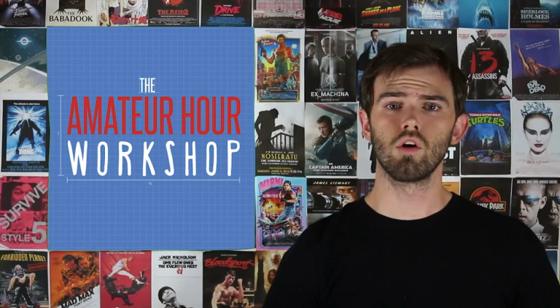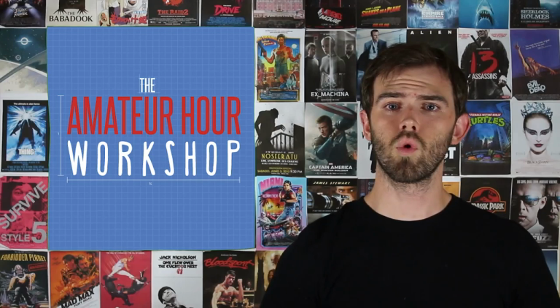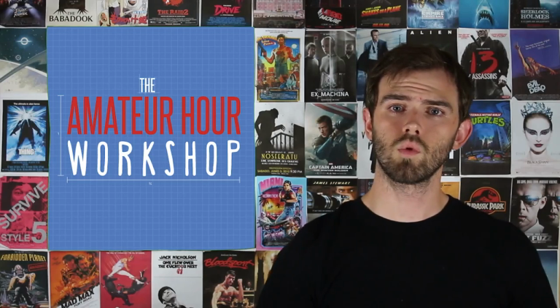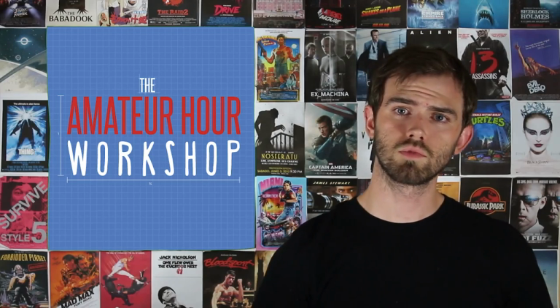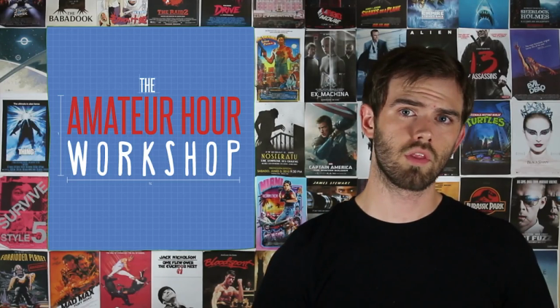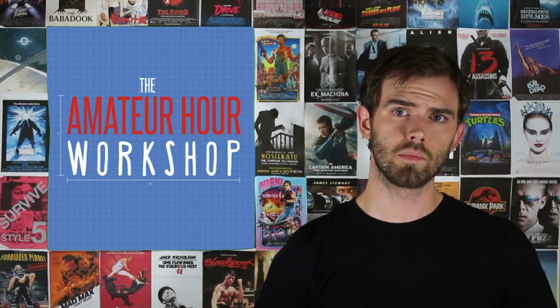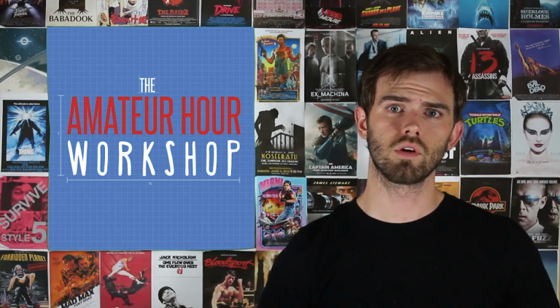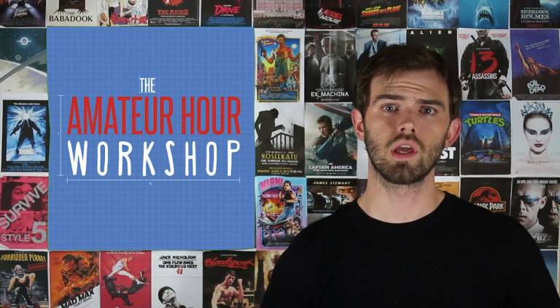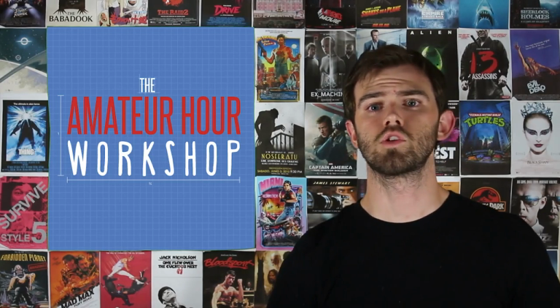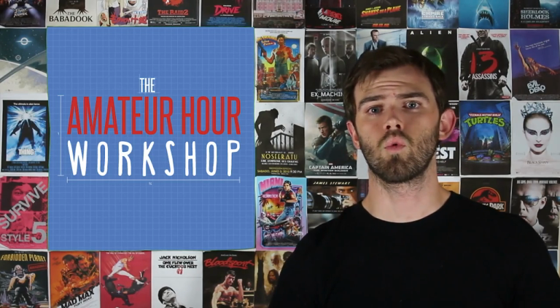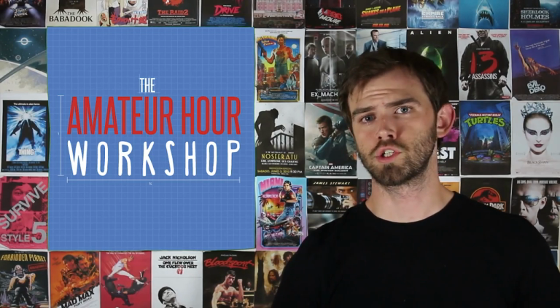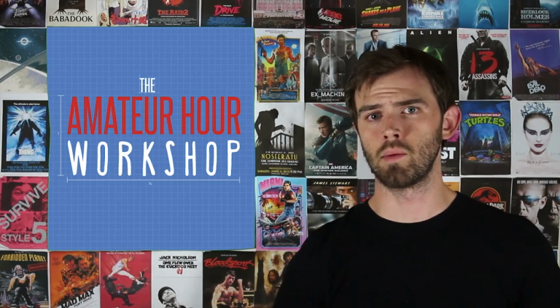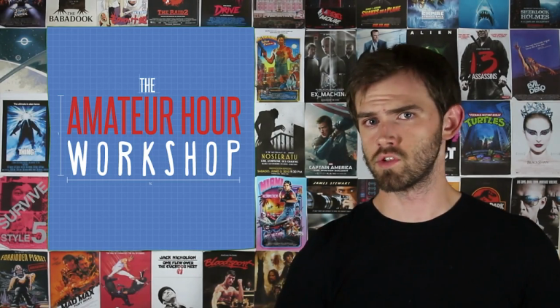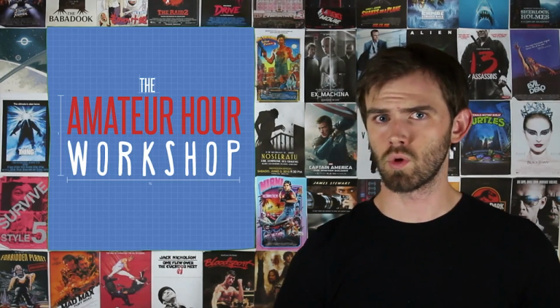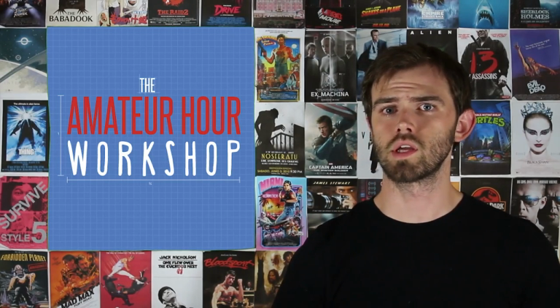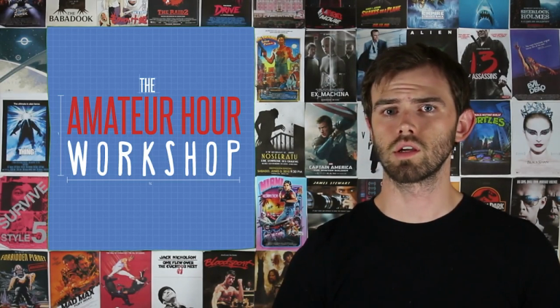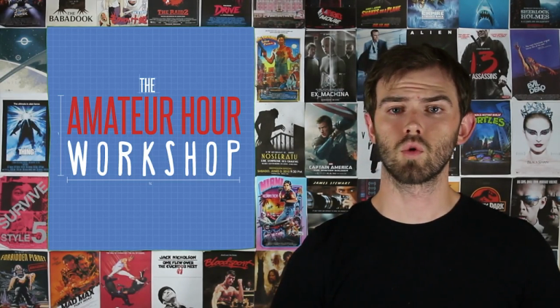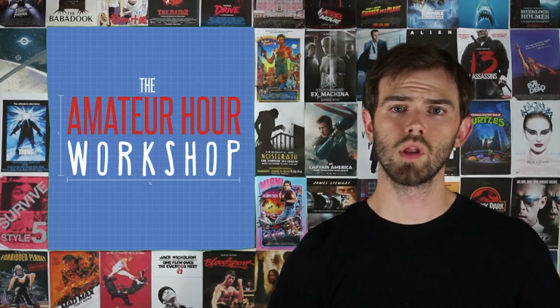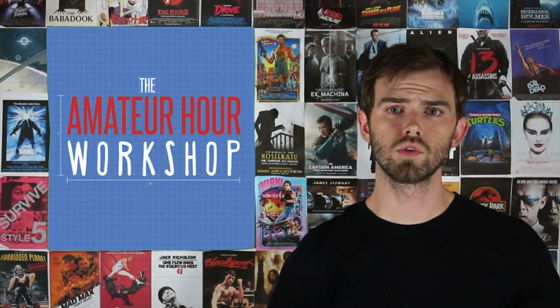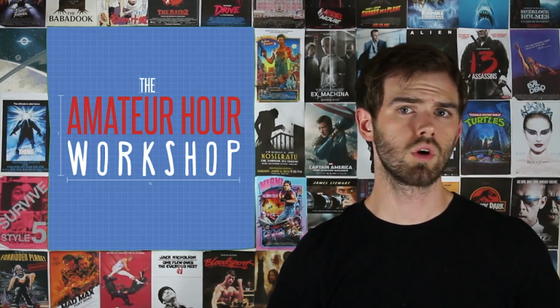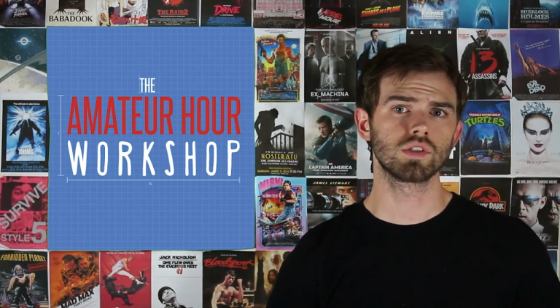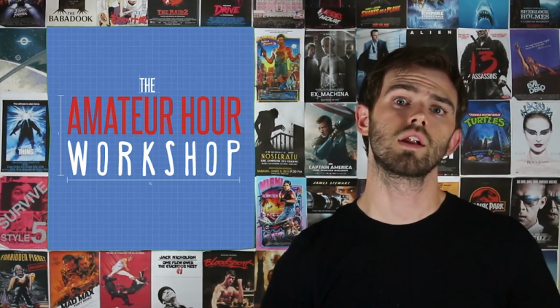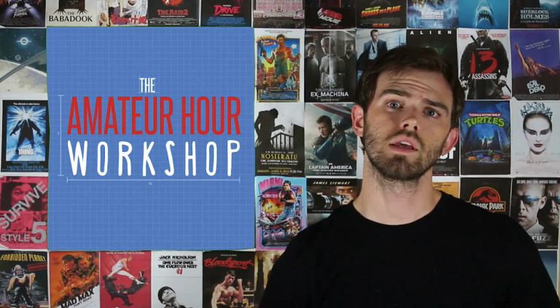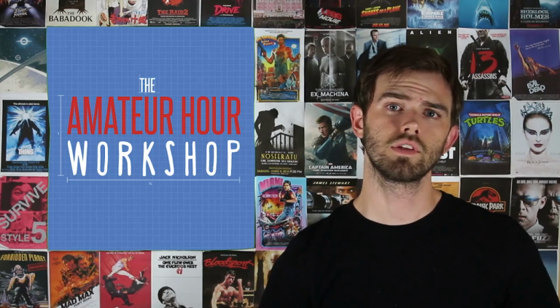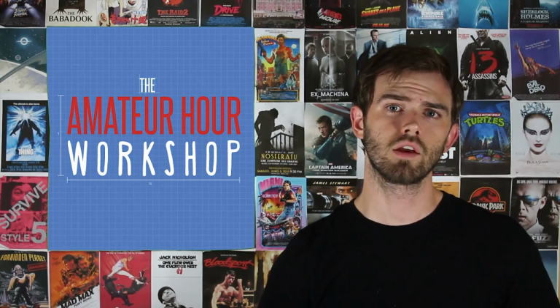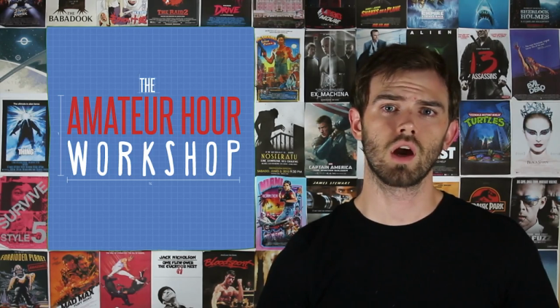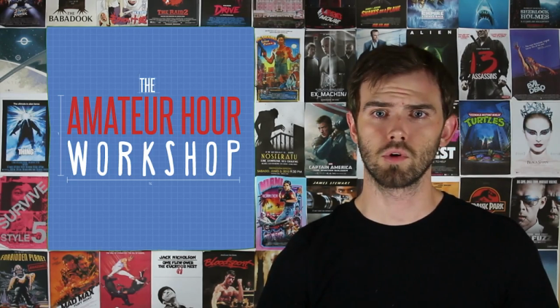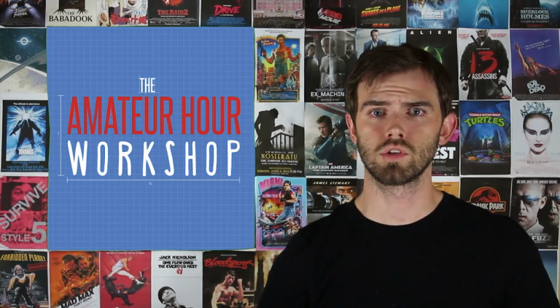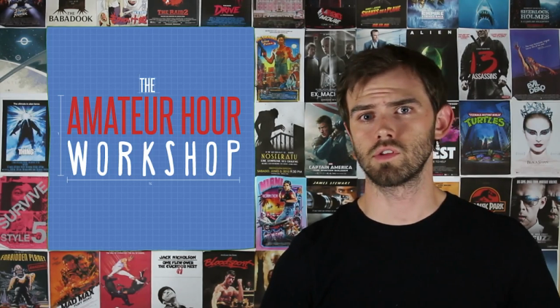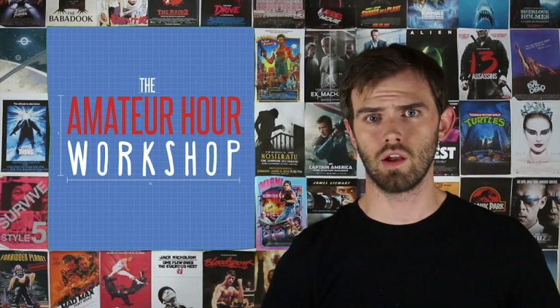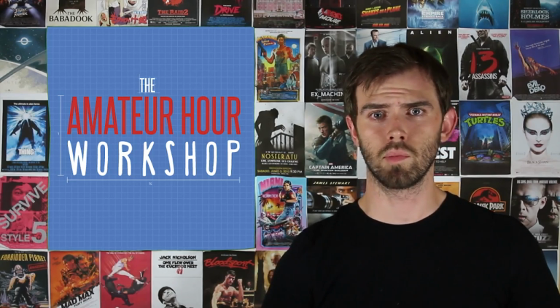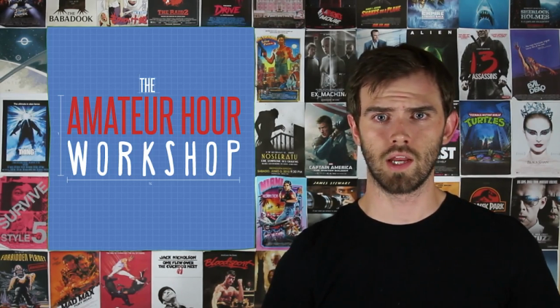Hello everyone and welcome to another episode of the Amateur Hour Workshop. This is where we take a look at equipment, tutorials, and how to safely dangle Tom Cruise off the side of a plane.